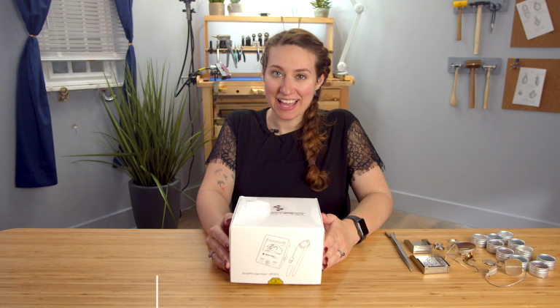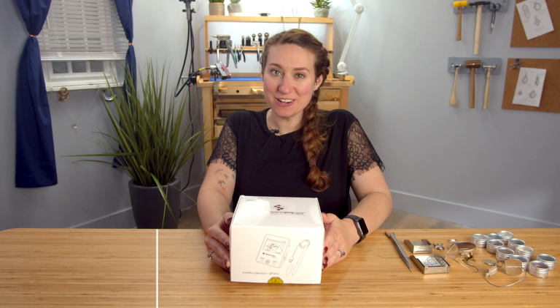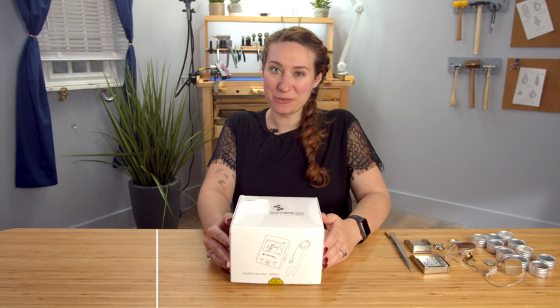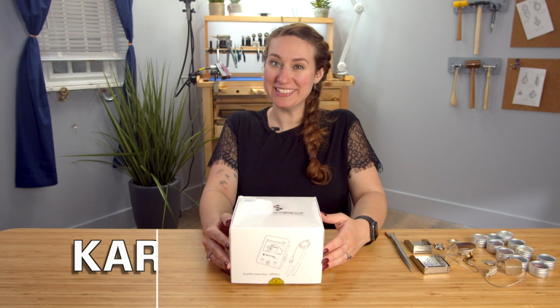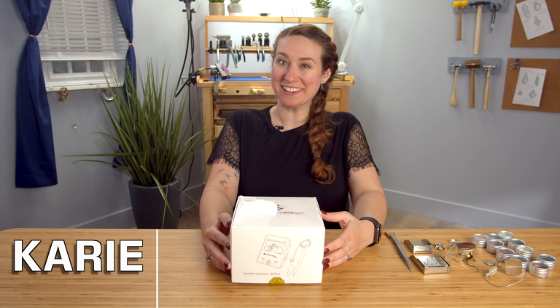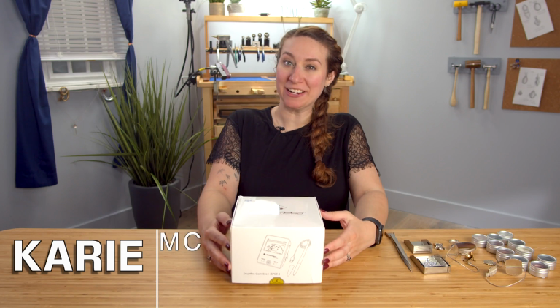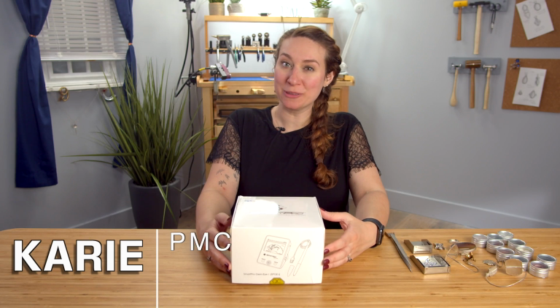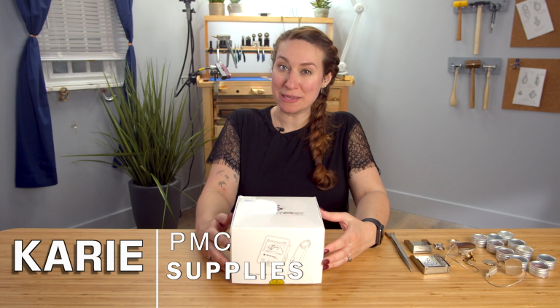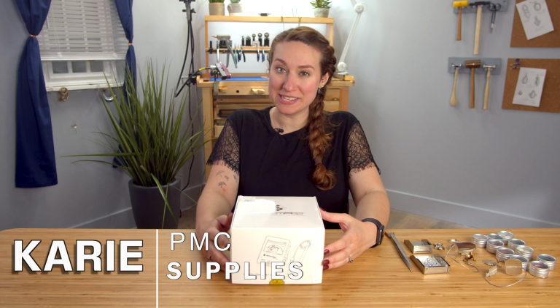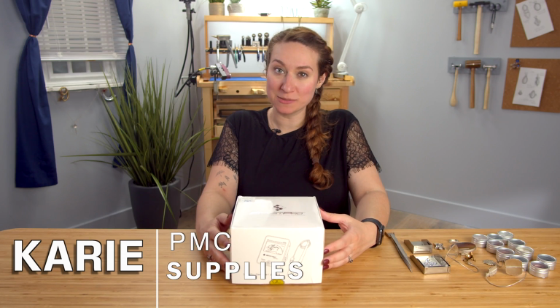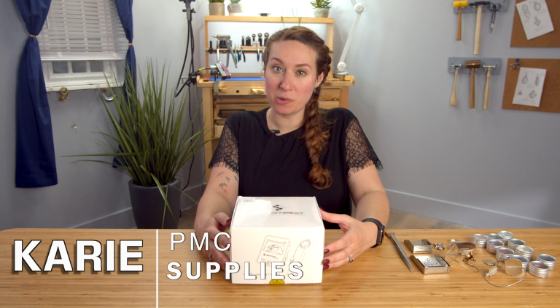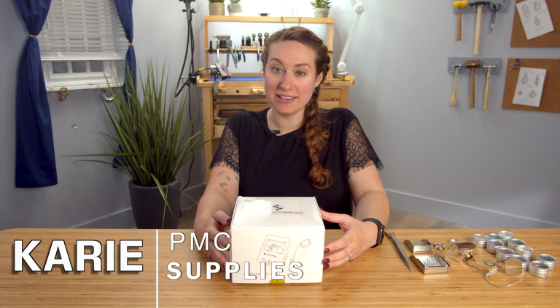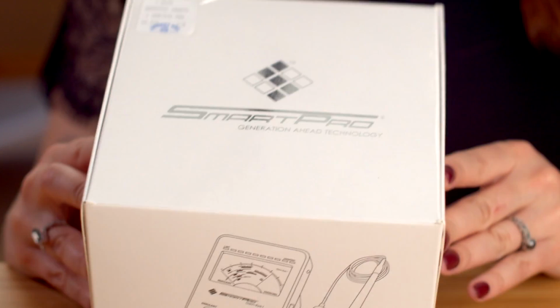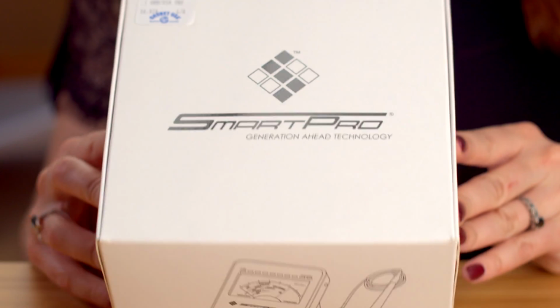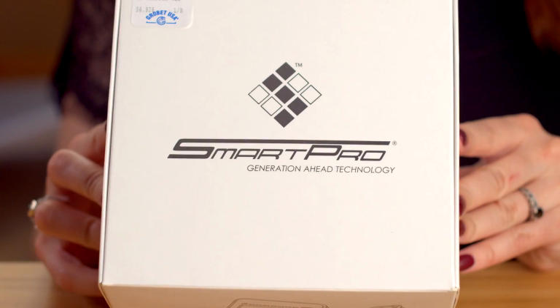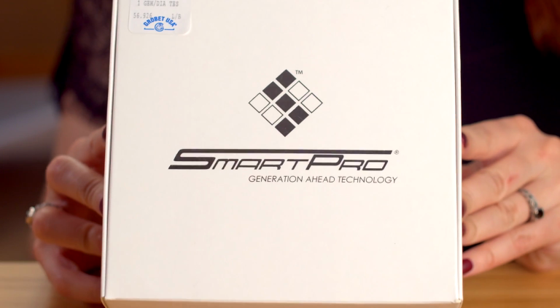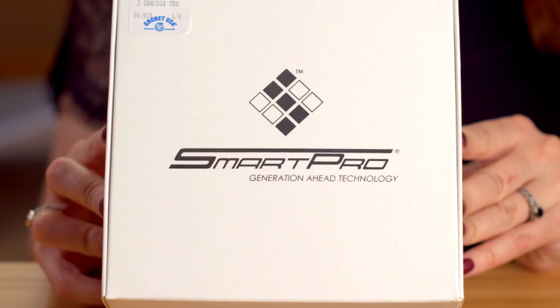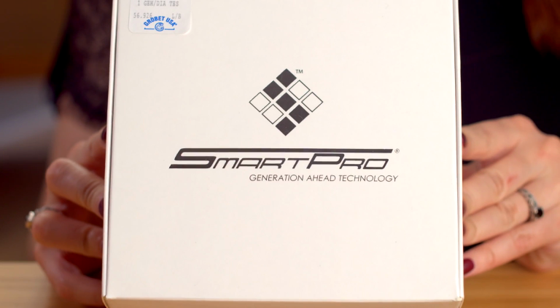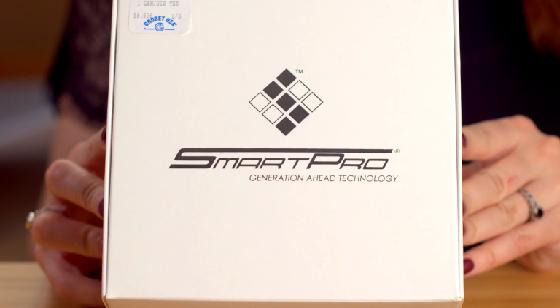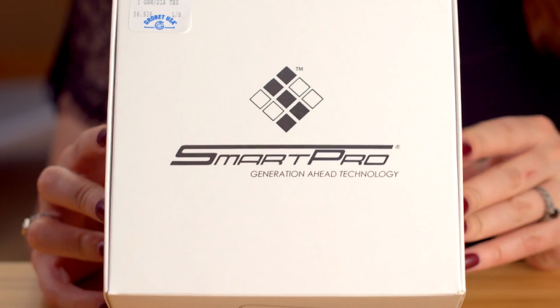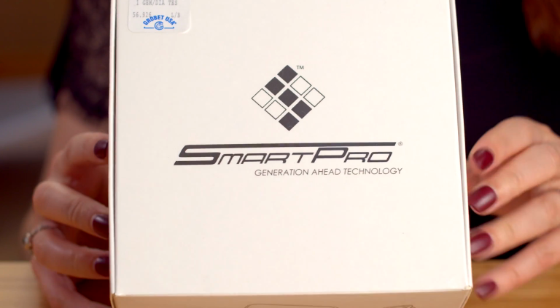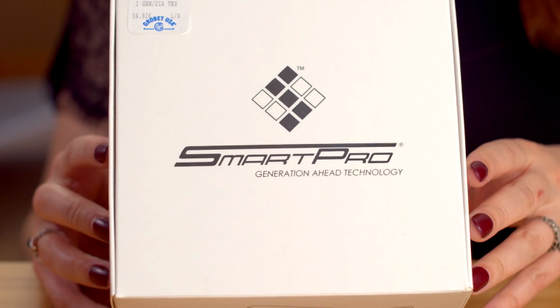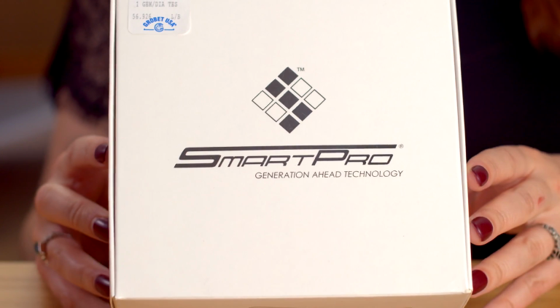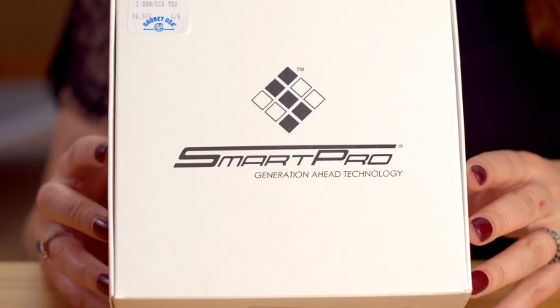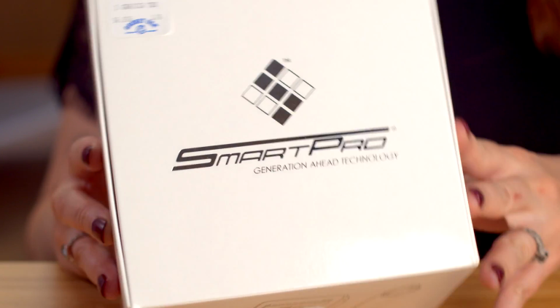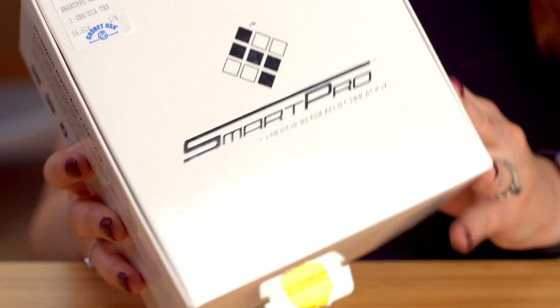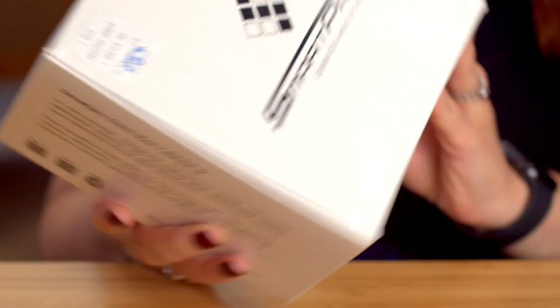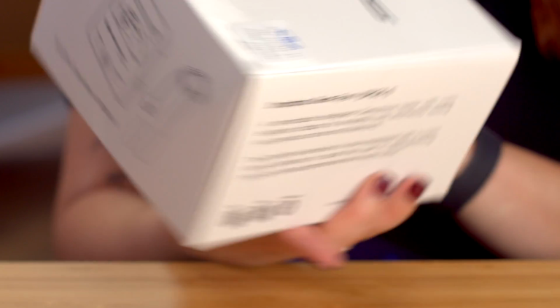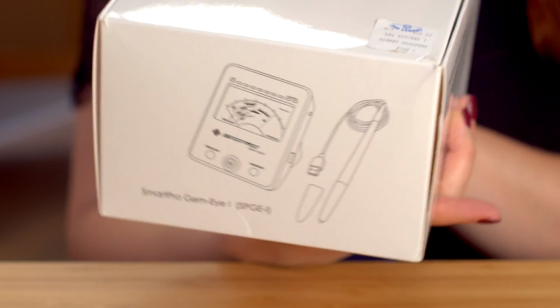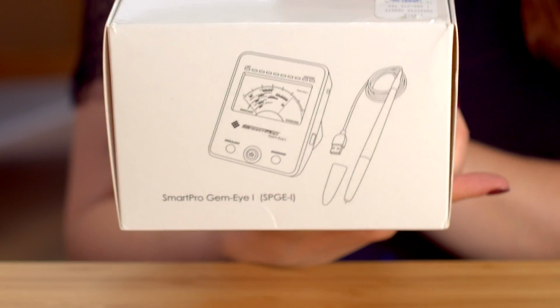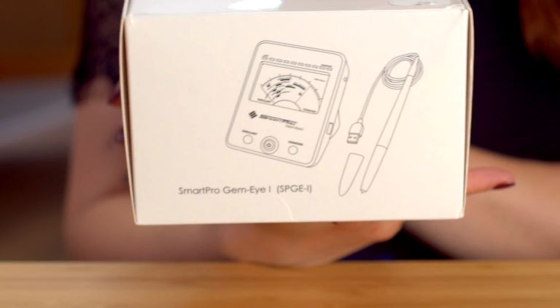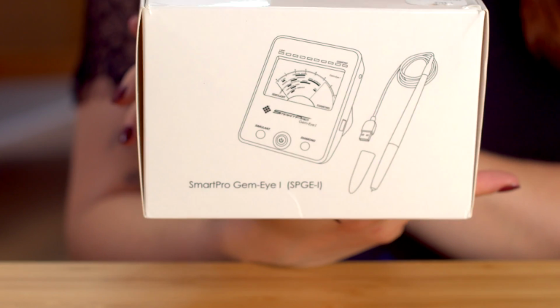Hi everyone, Carrie here with PMC Supplies, and this here is the SmartPro GemEye 1.